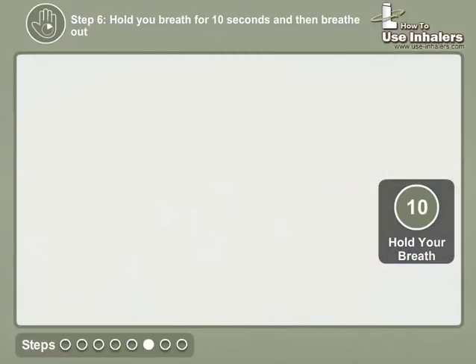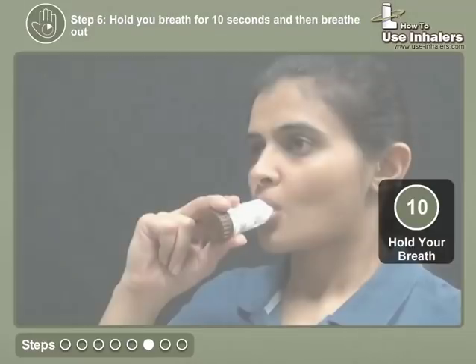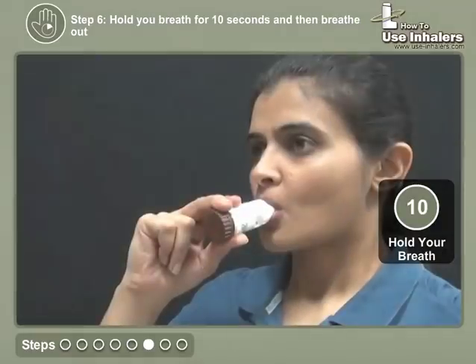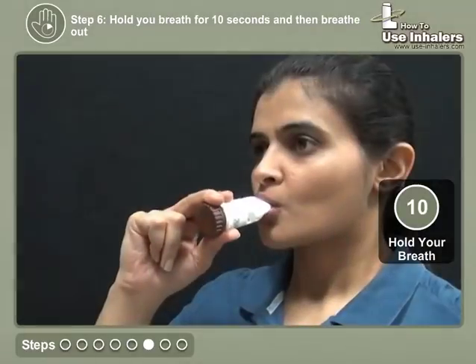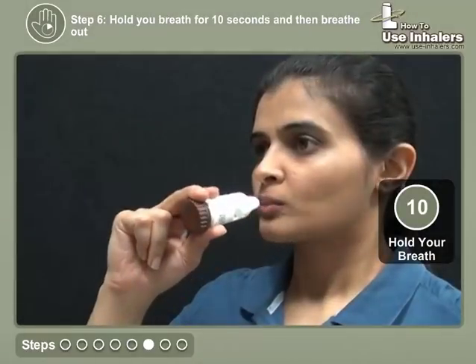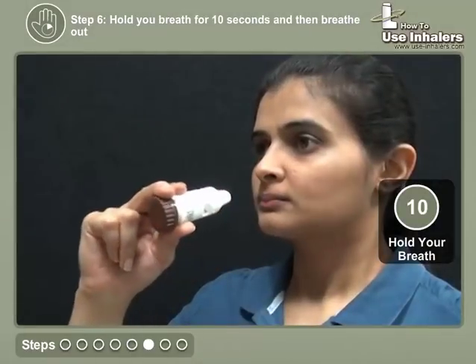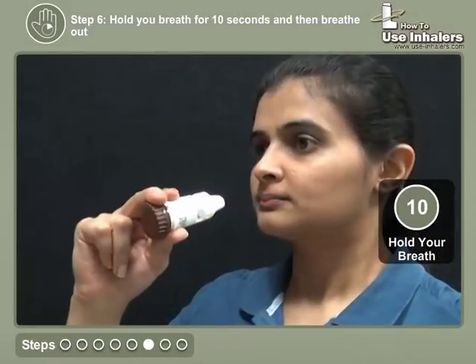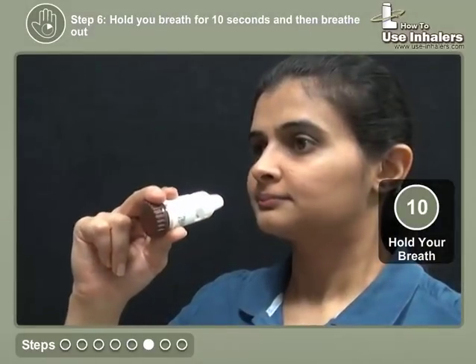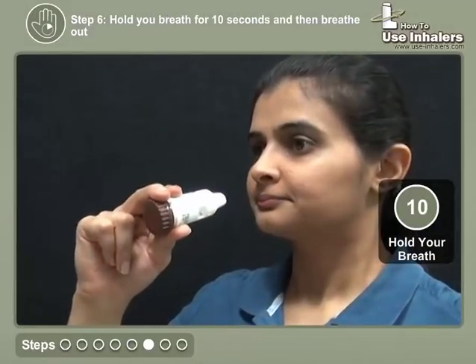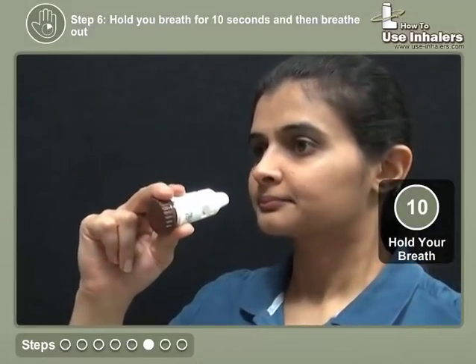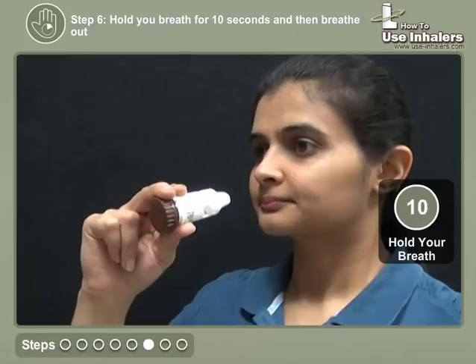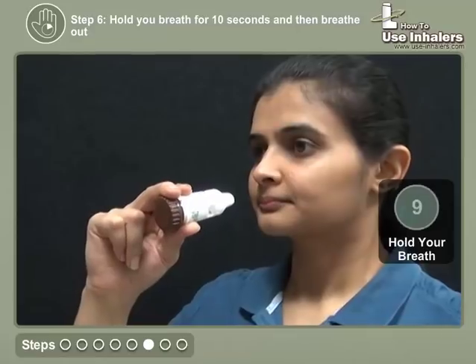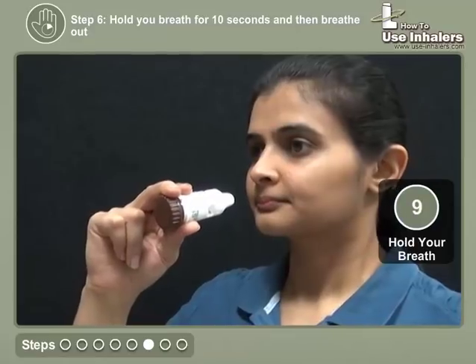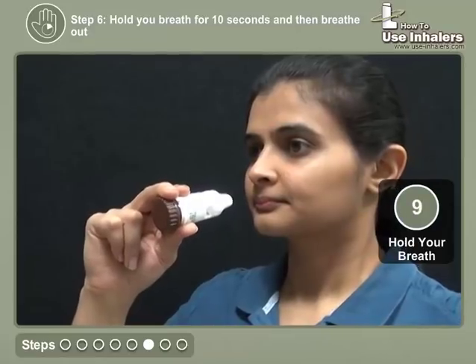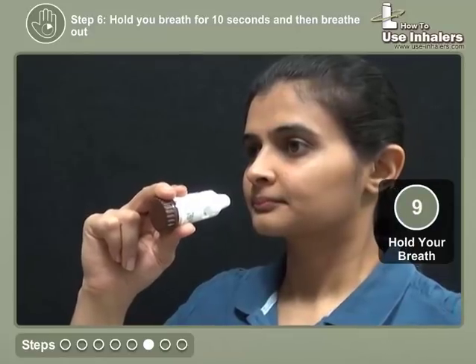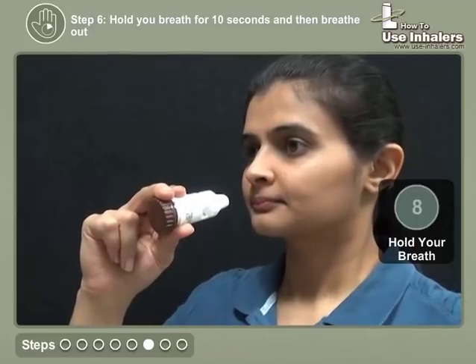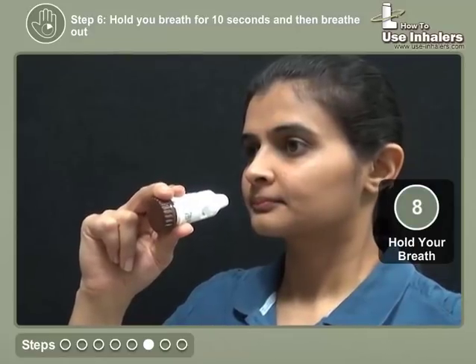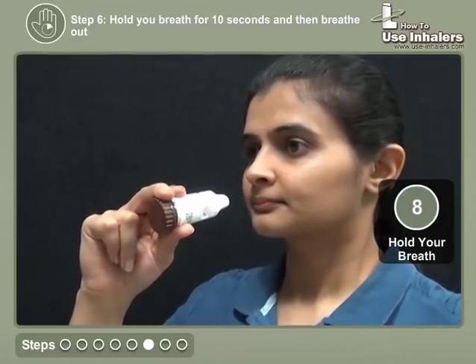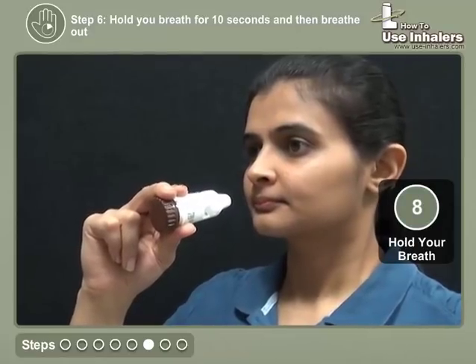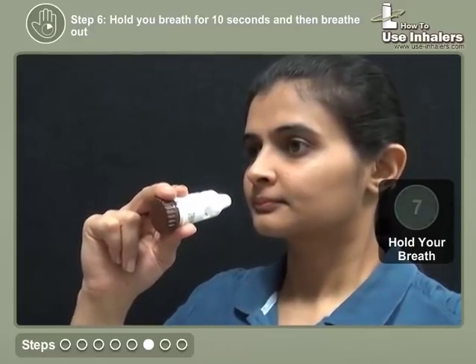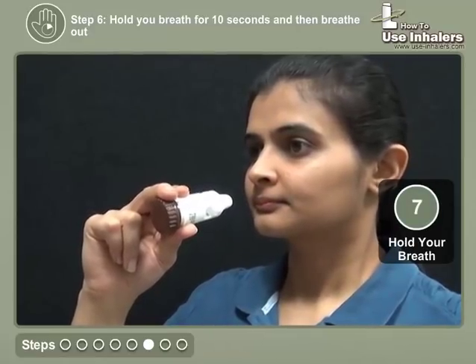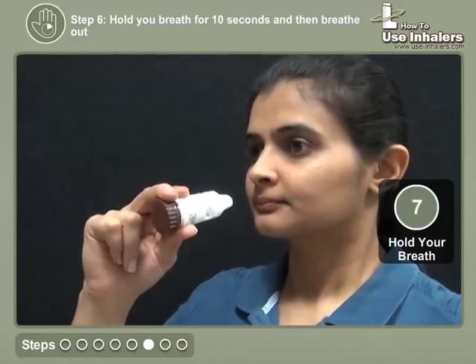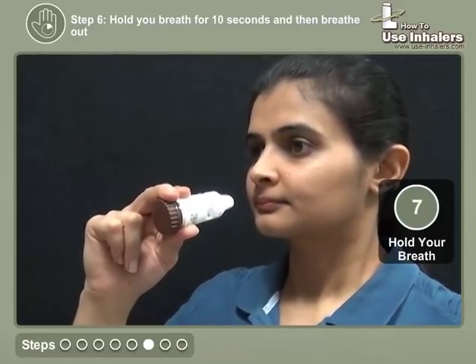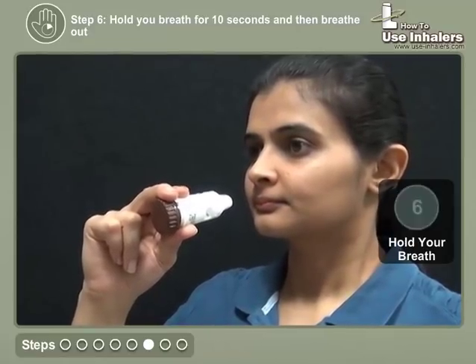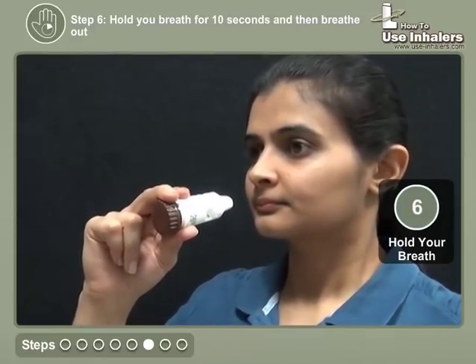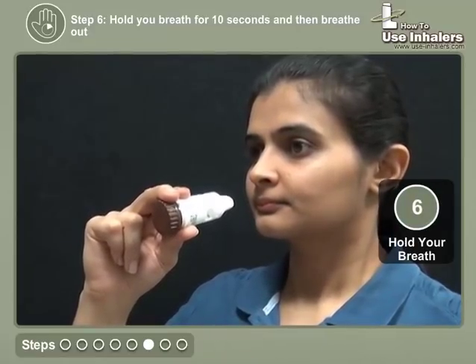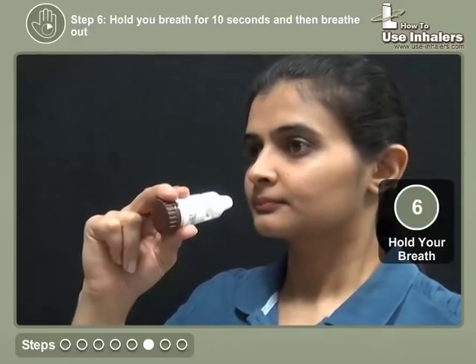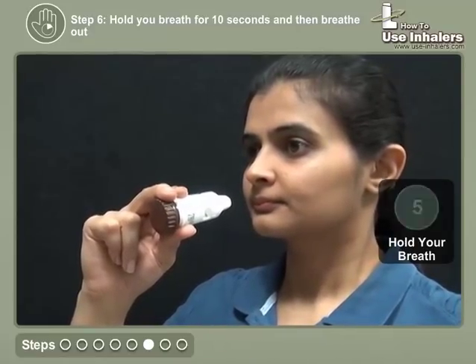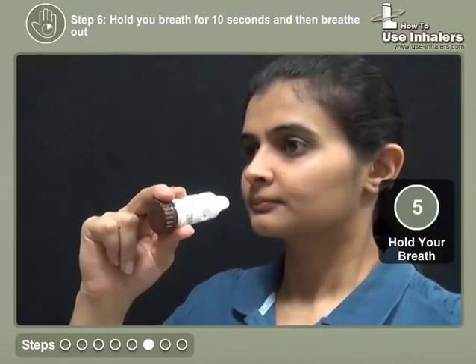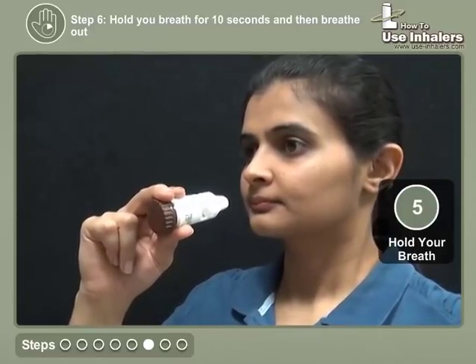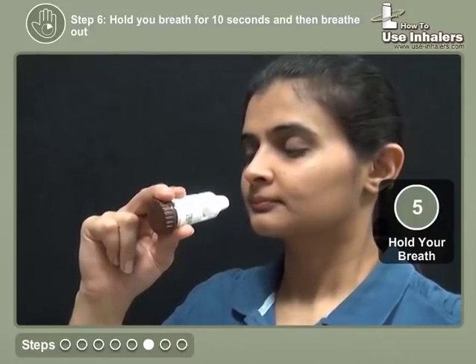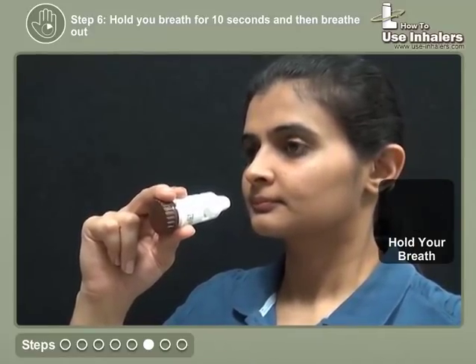Remove the mouthpiece, hold your breath for 10 seconds or as long as you are comfortable, and breathe out slowly through mouth or nose.